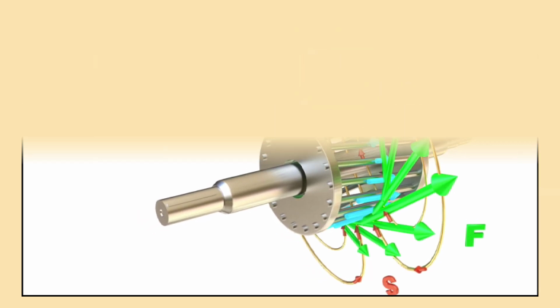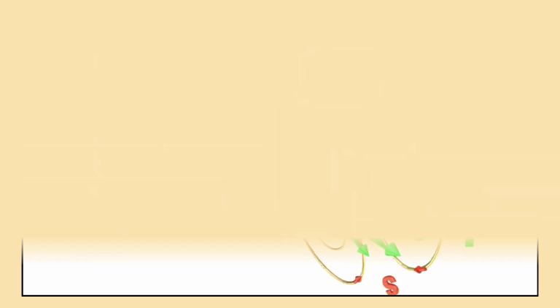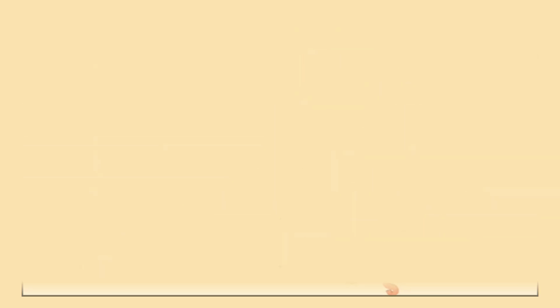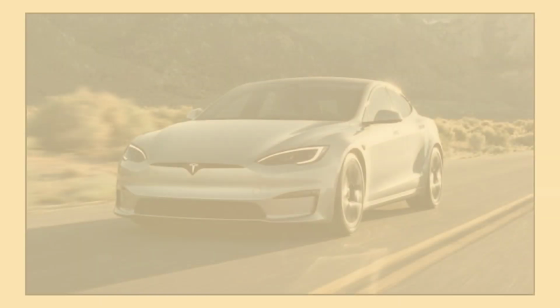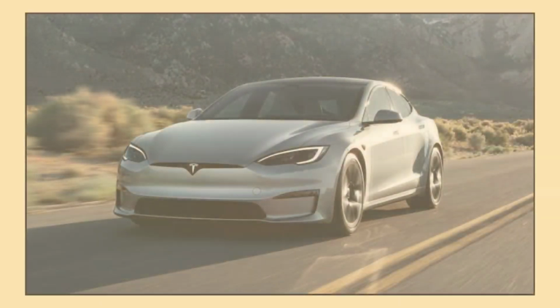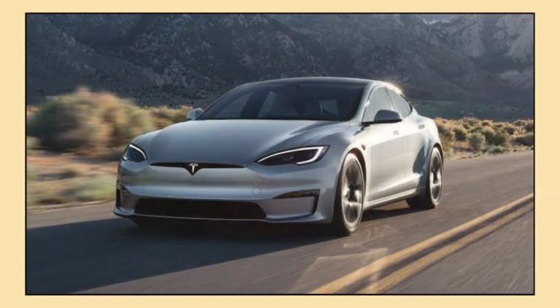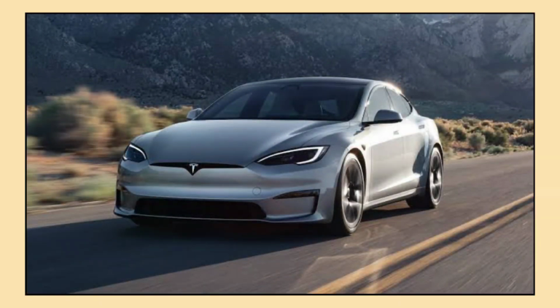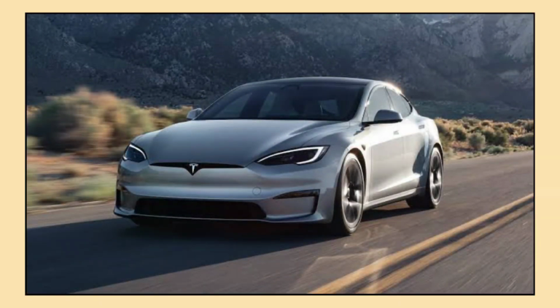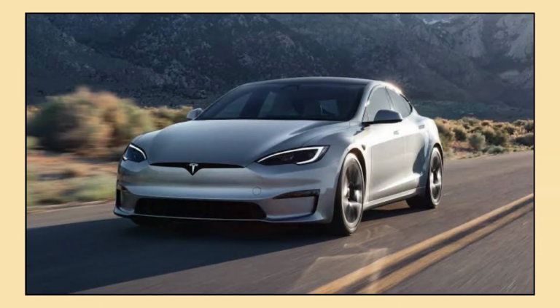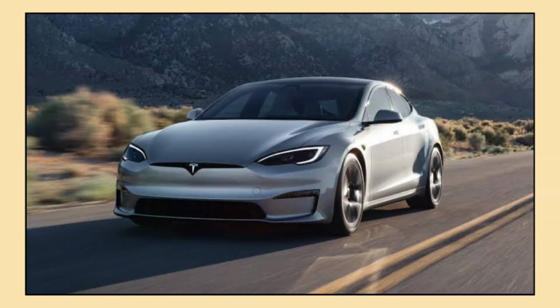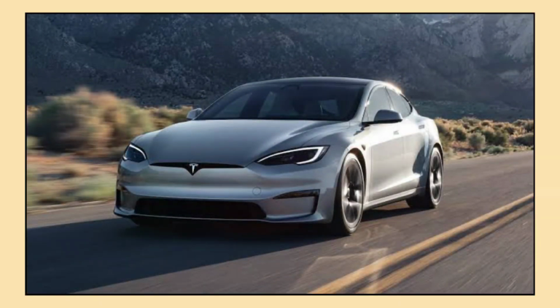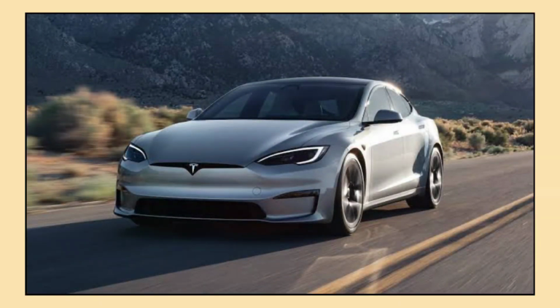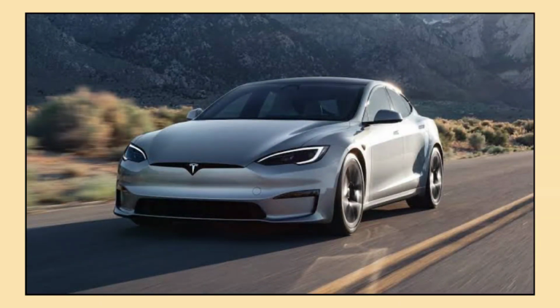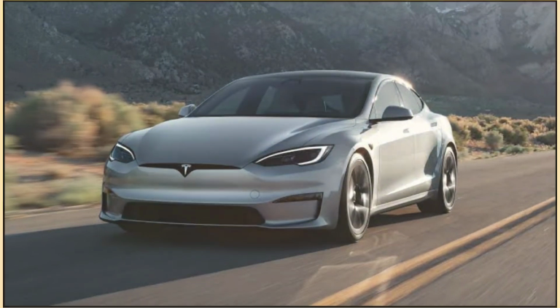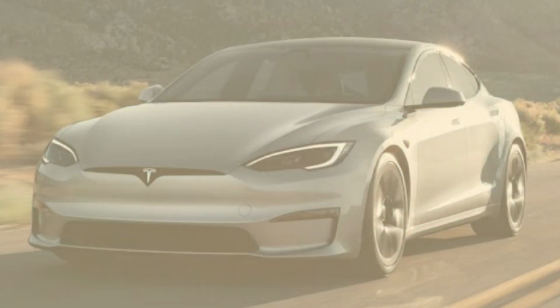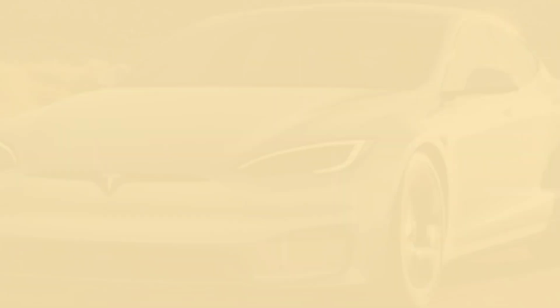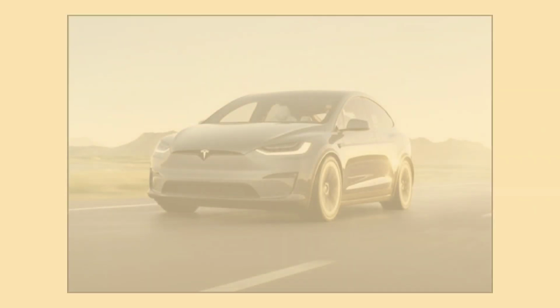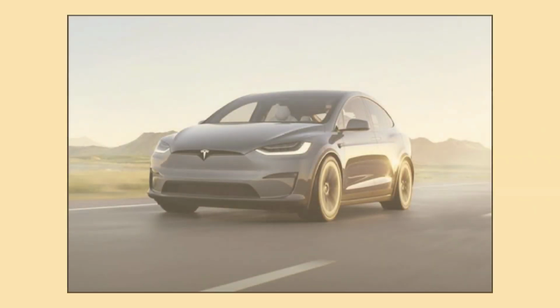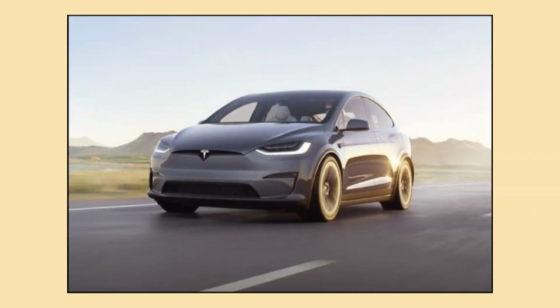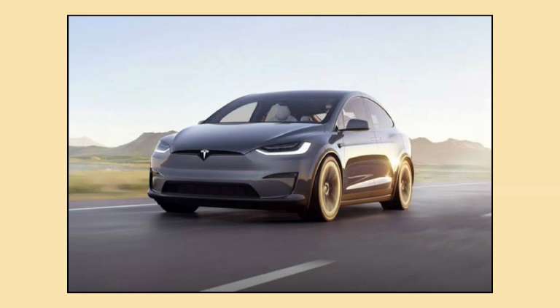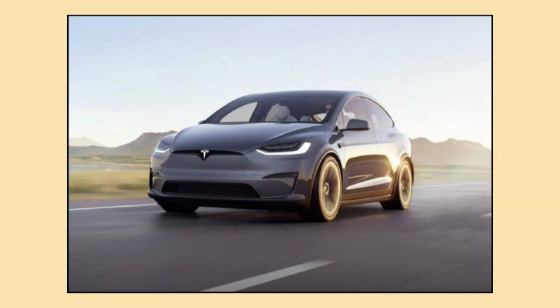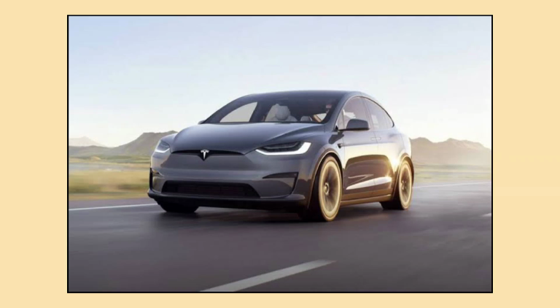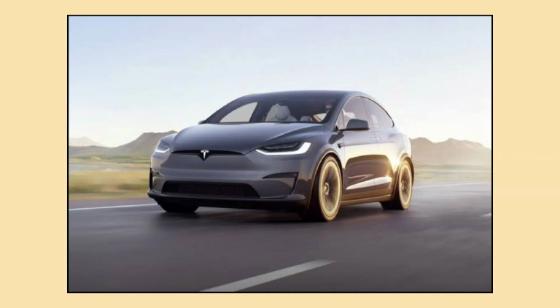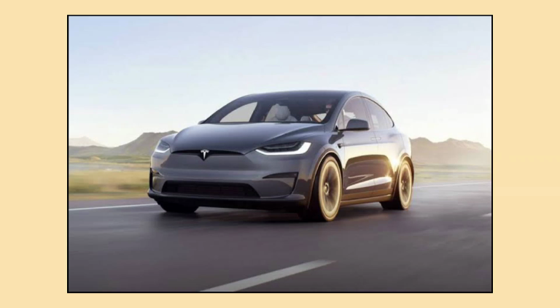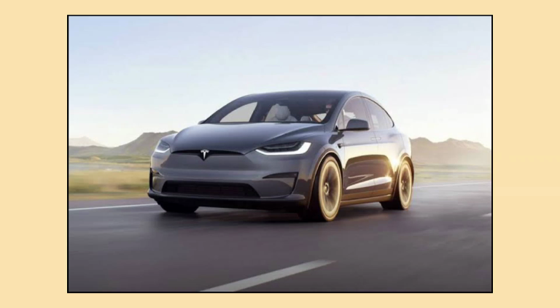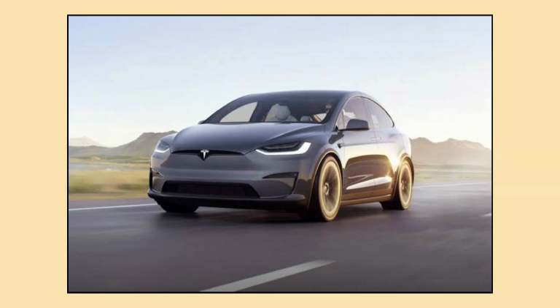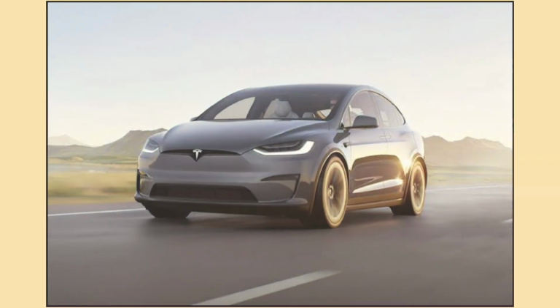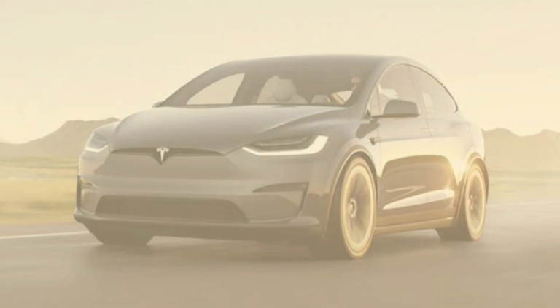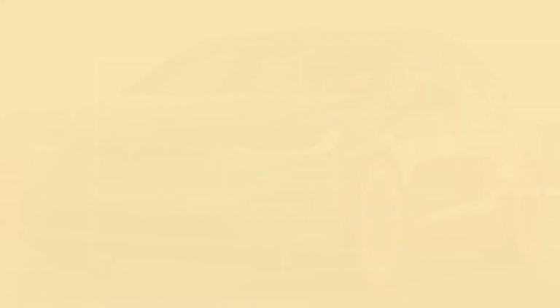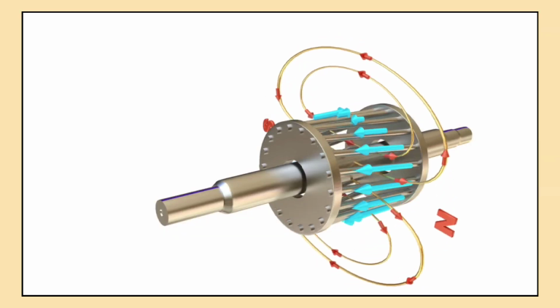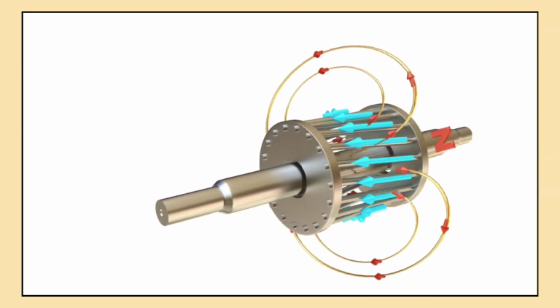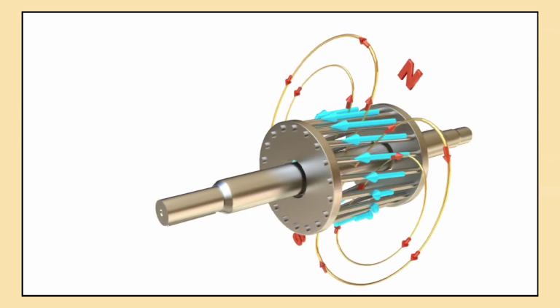The Tesla Model S and Model X use induction motors in their rear axles, allowing for high performance and greater range at higher speeds.